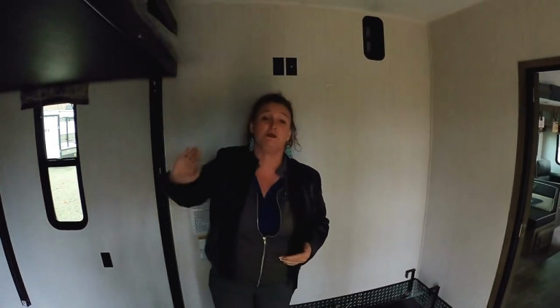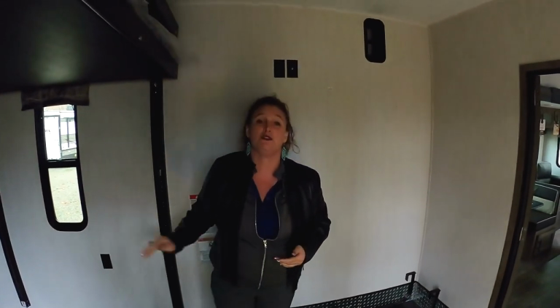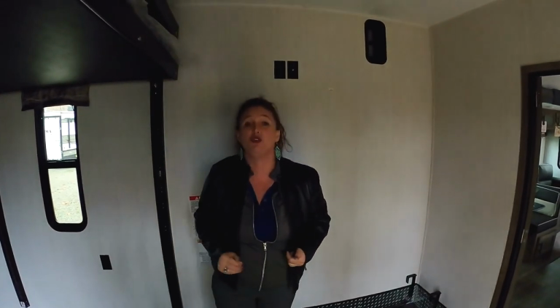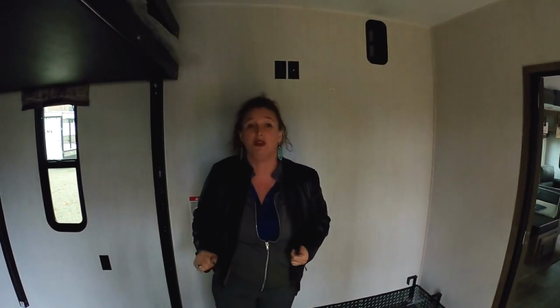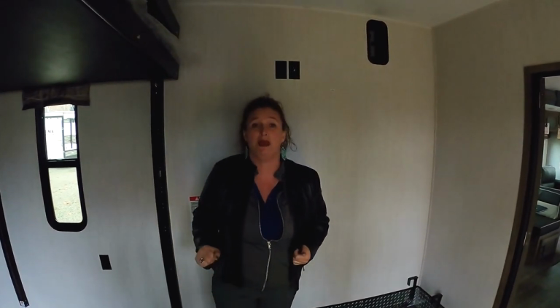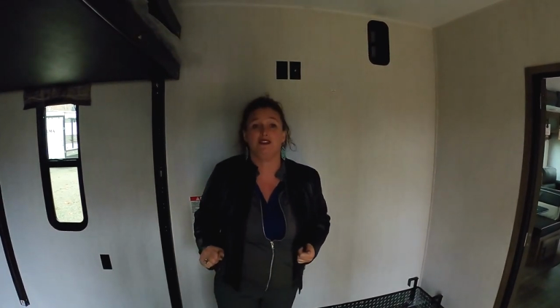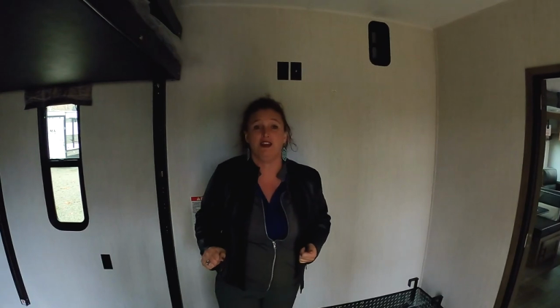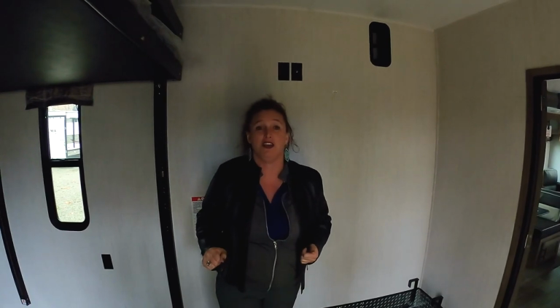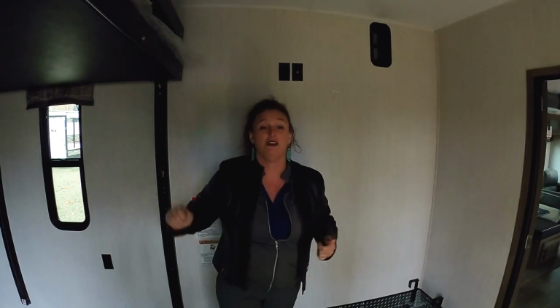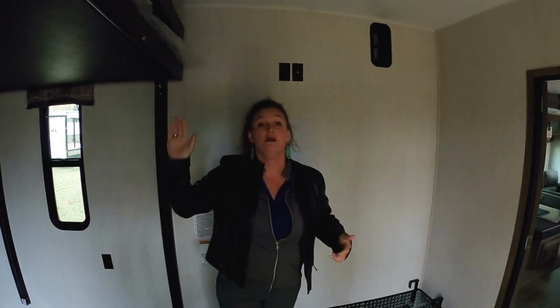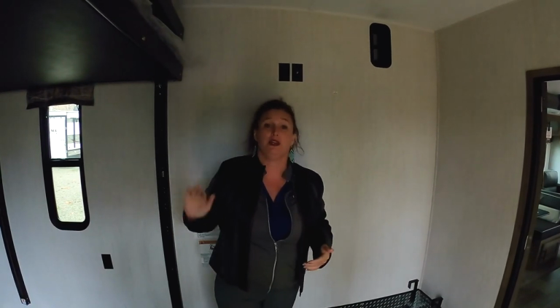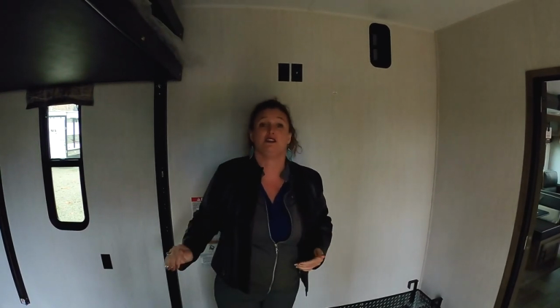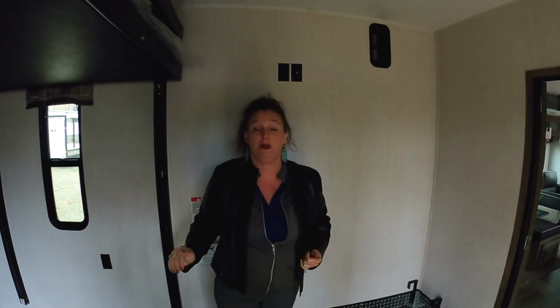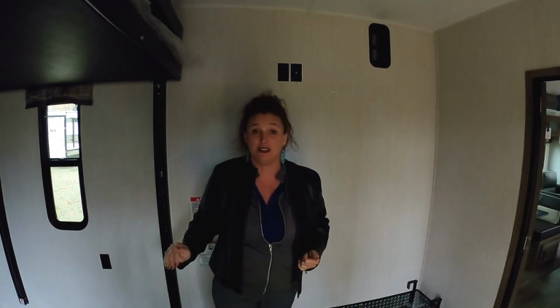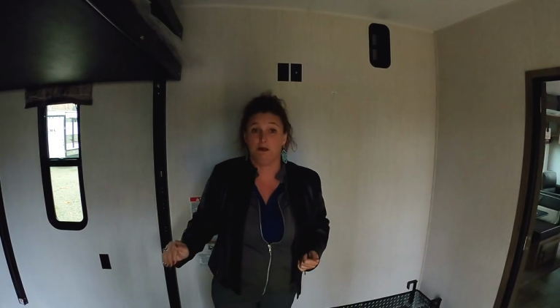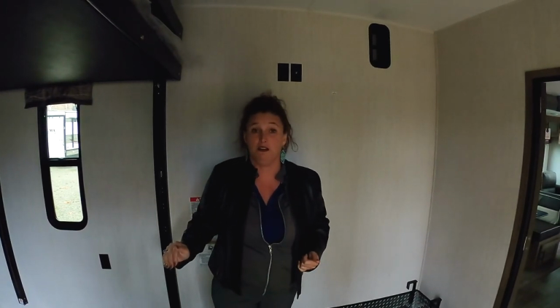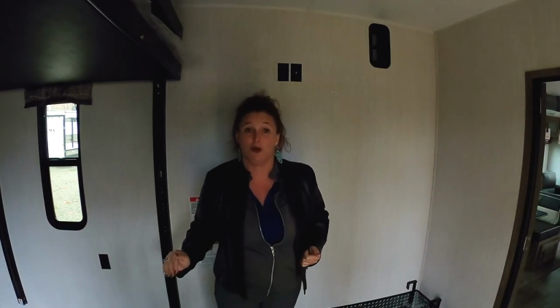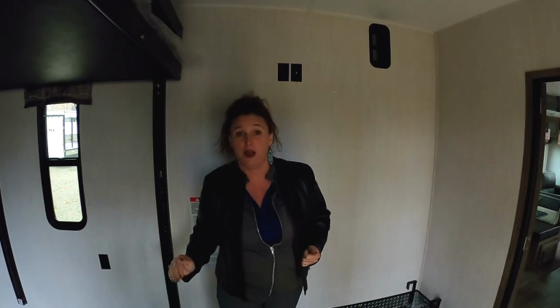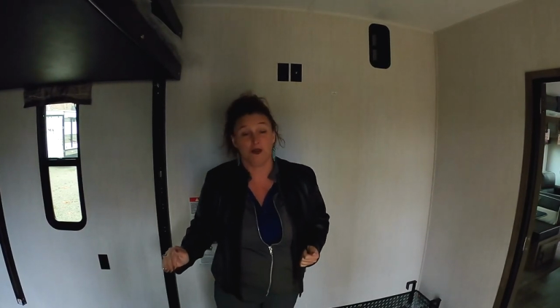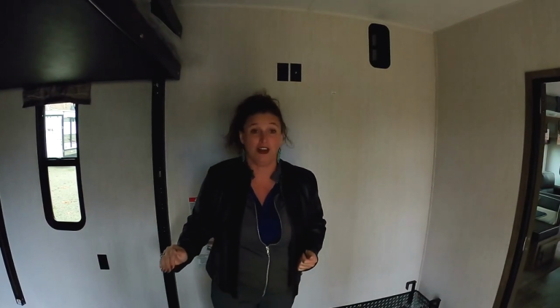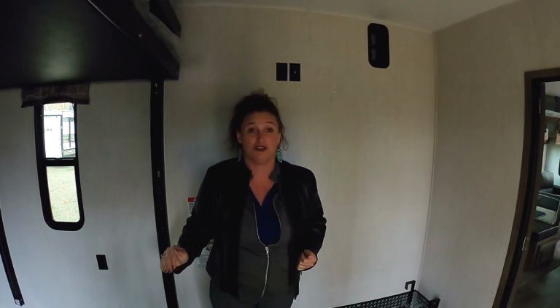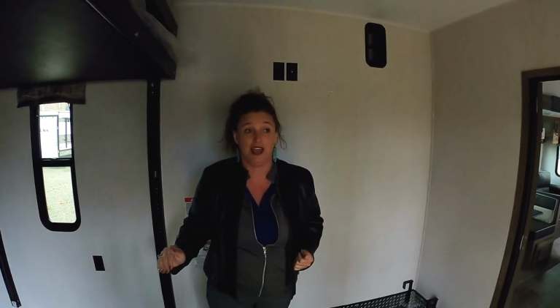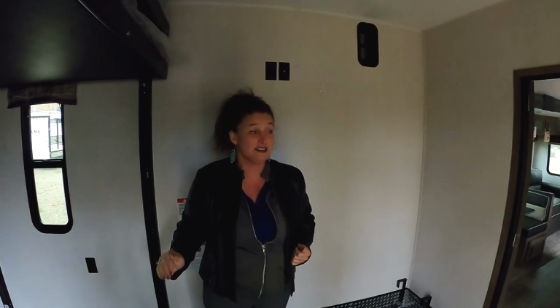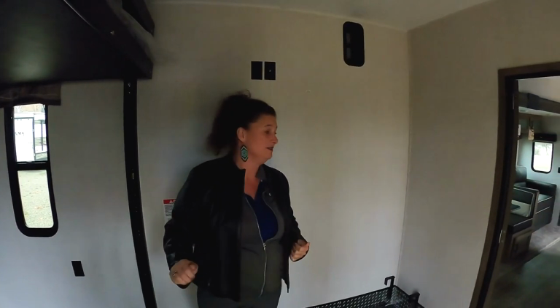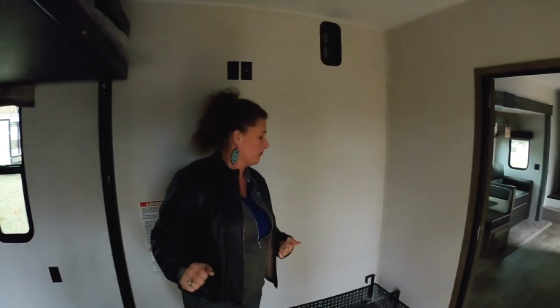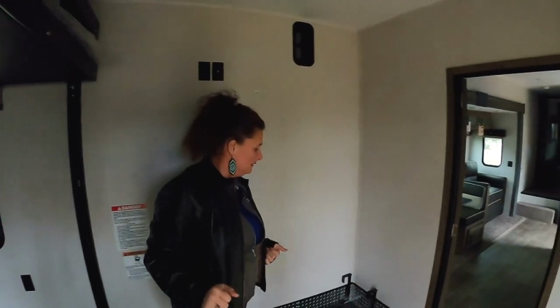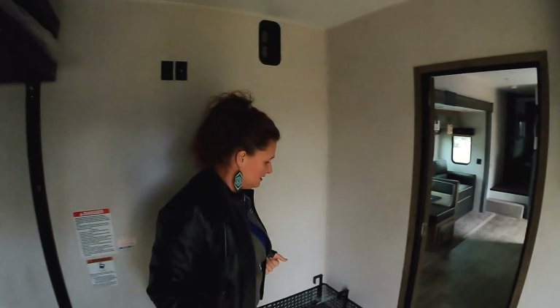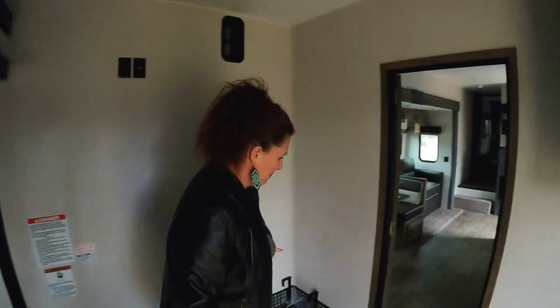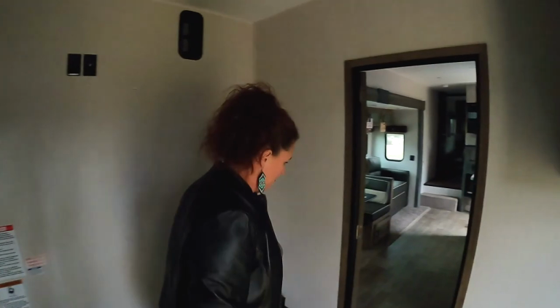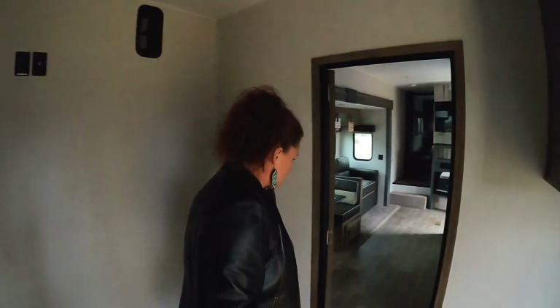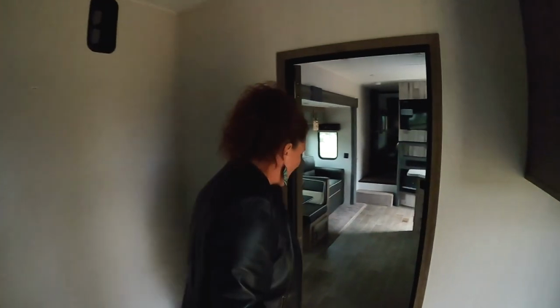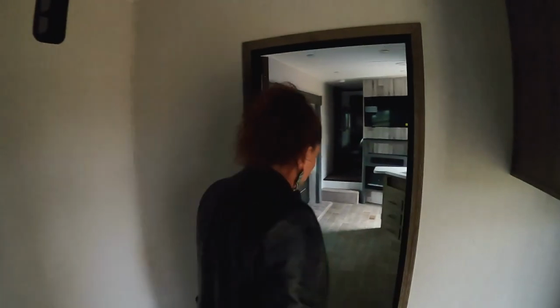Let's put those two queen beds down here — plenty of sleeping for your extra guests. Let's step up this way.